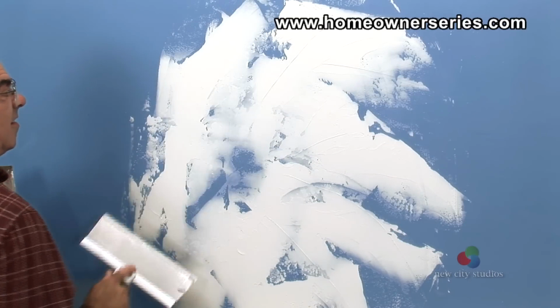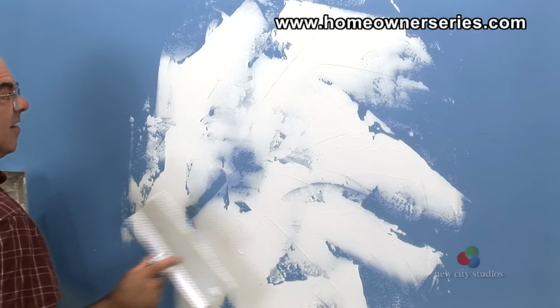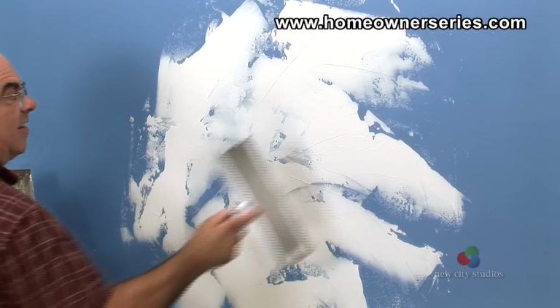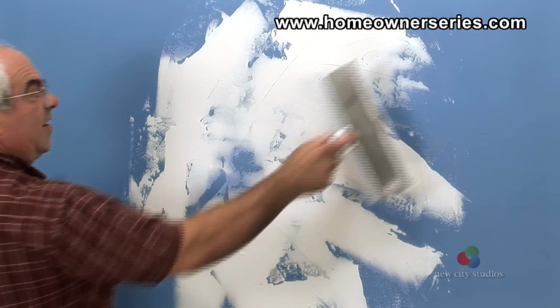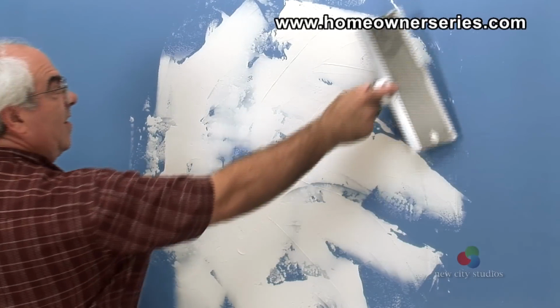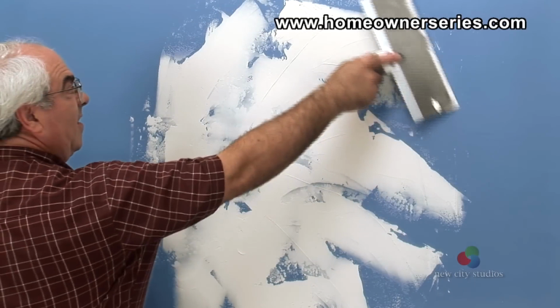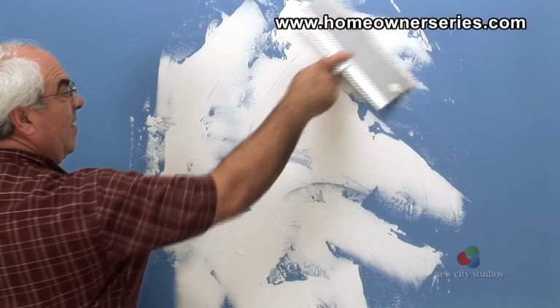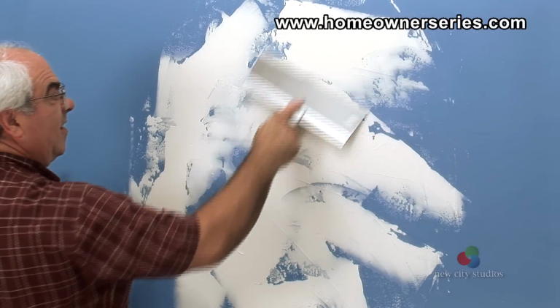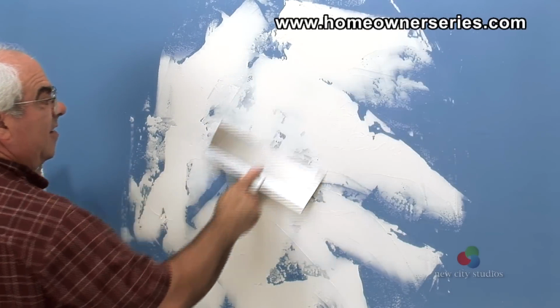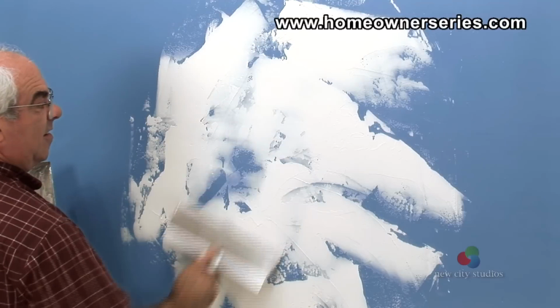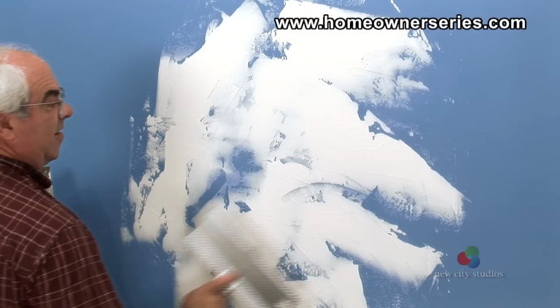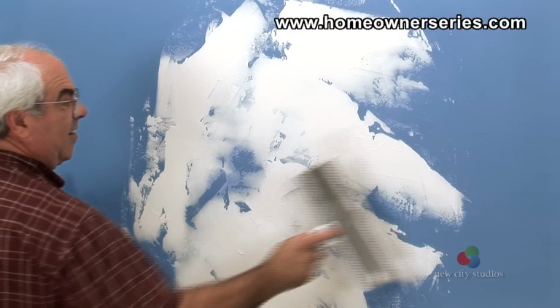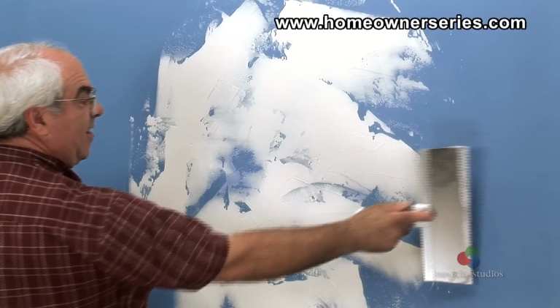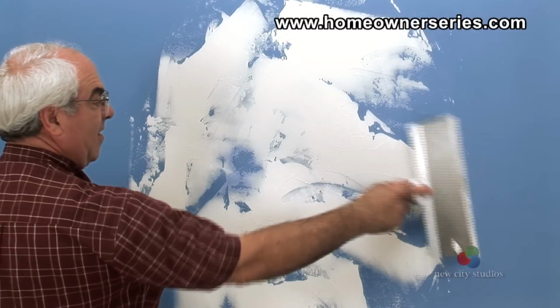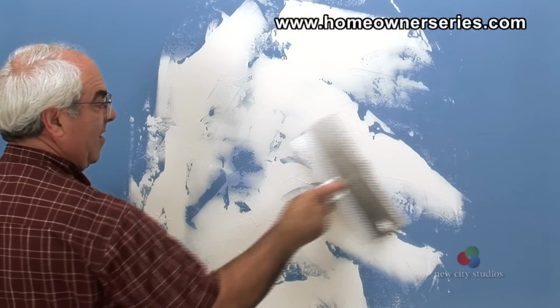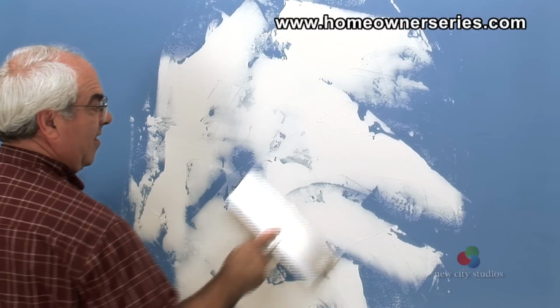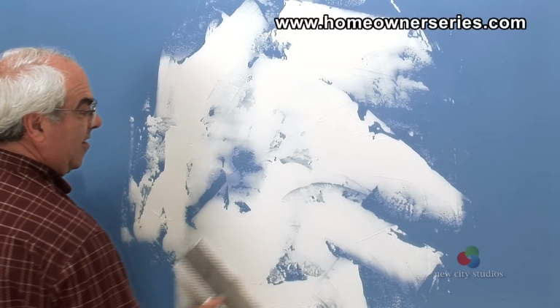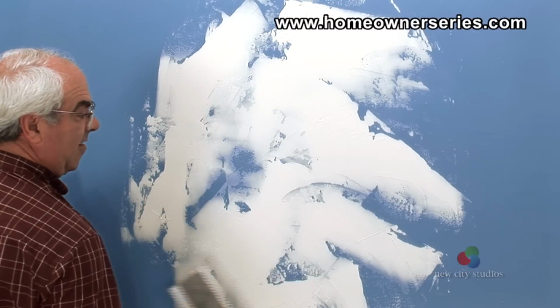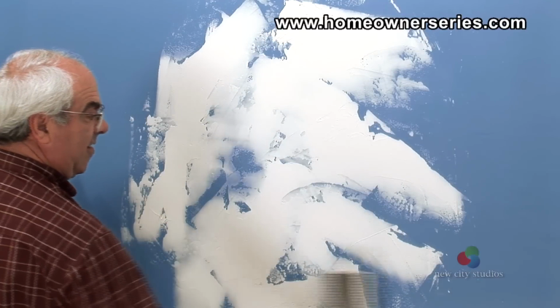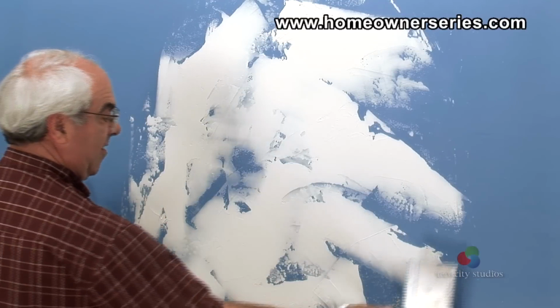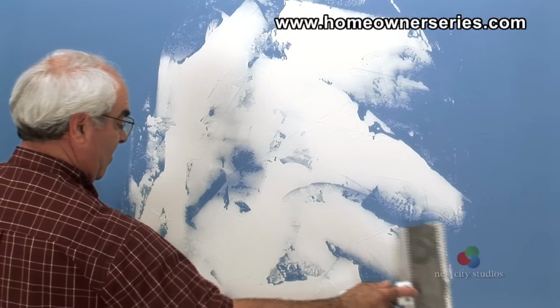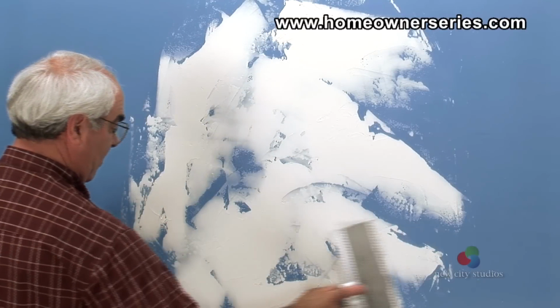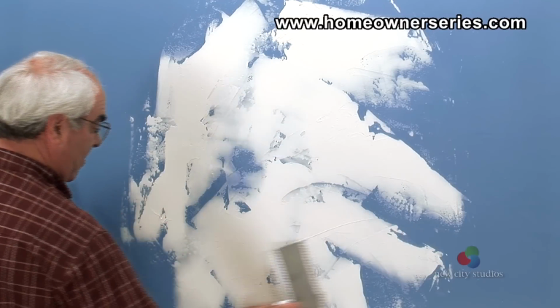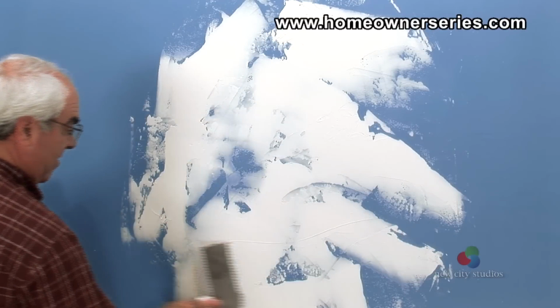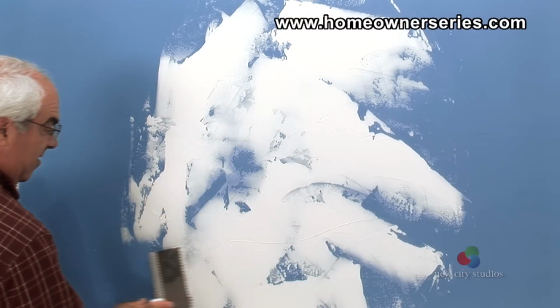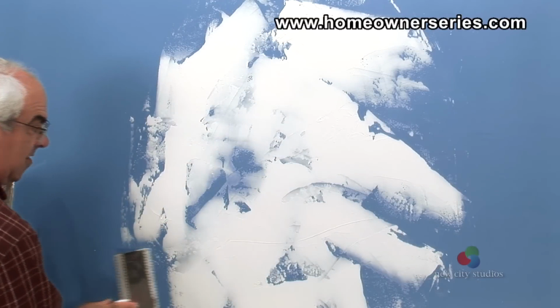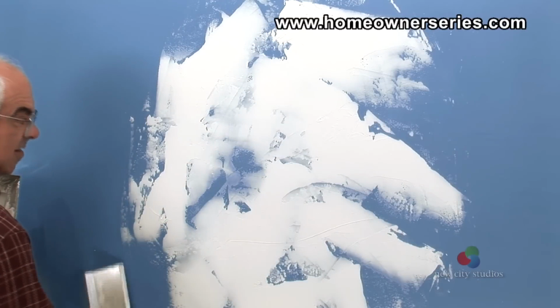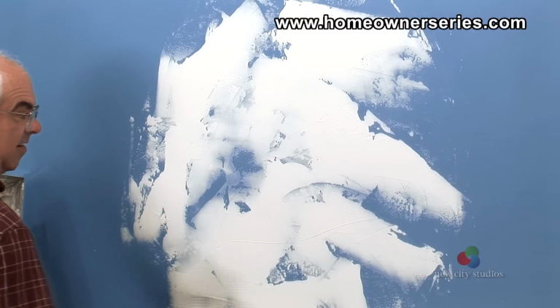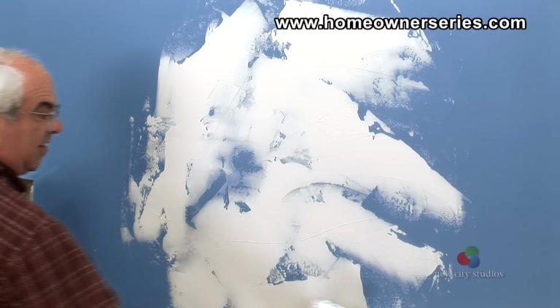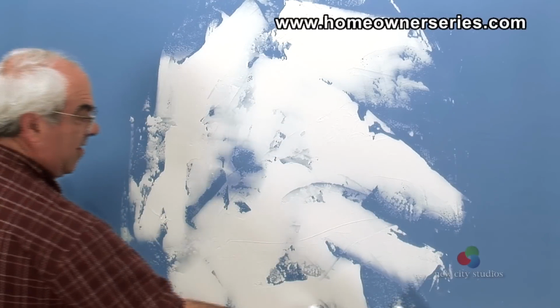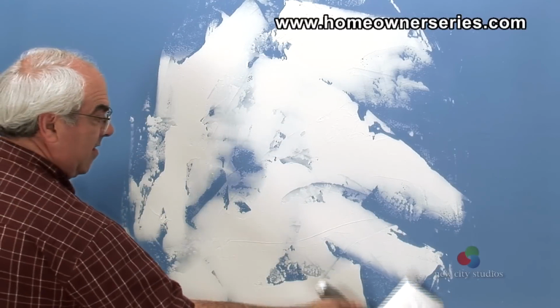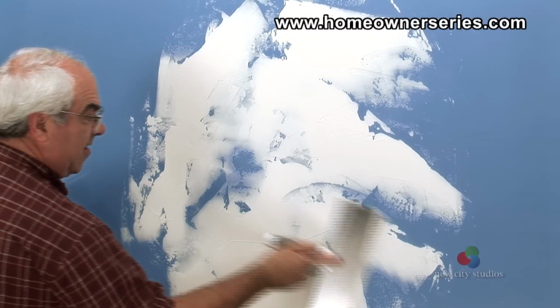Once the mud has dried, the surface is ready to be primed and painted, and then the project is complete.